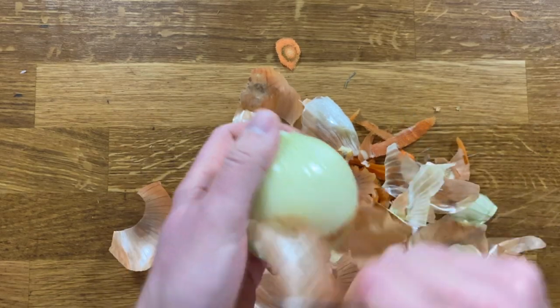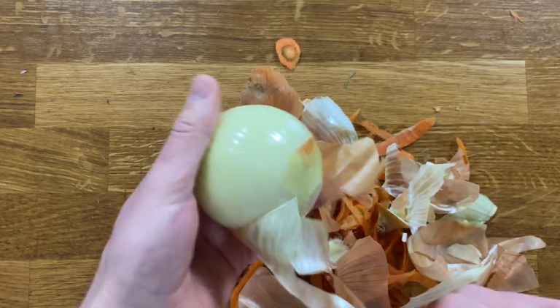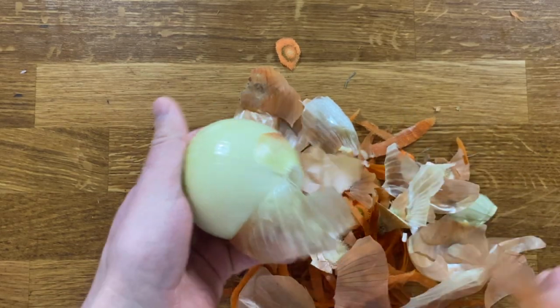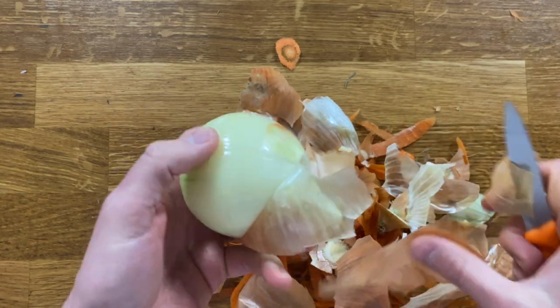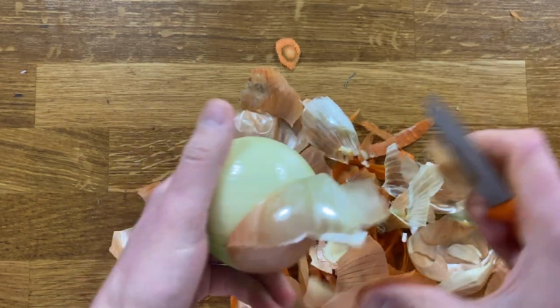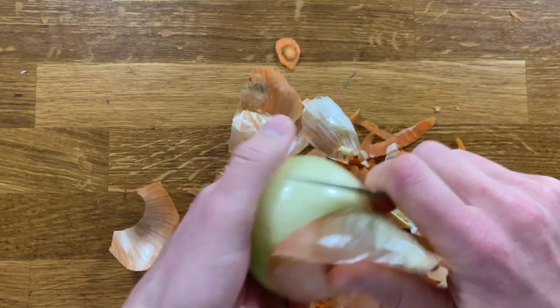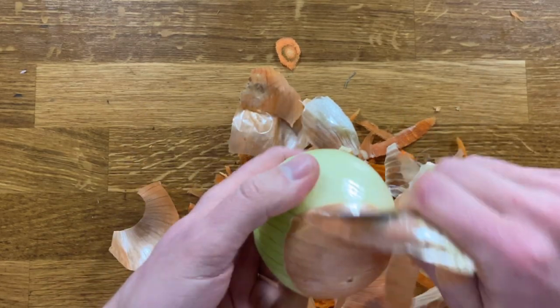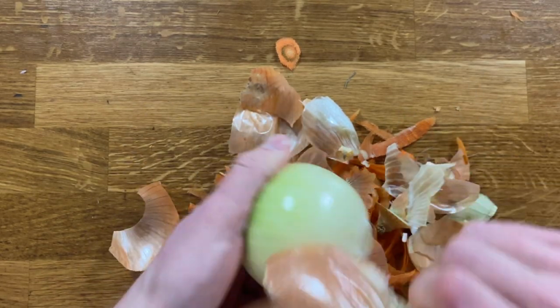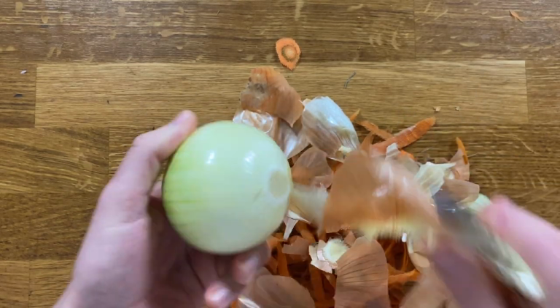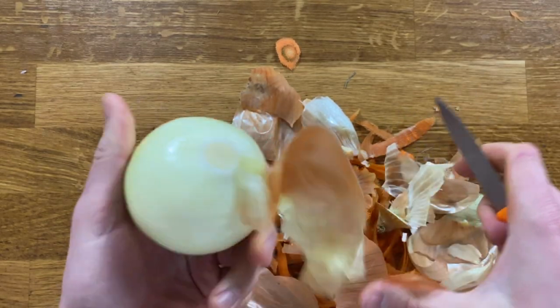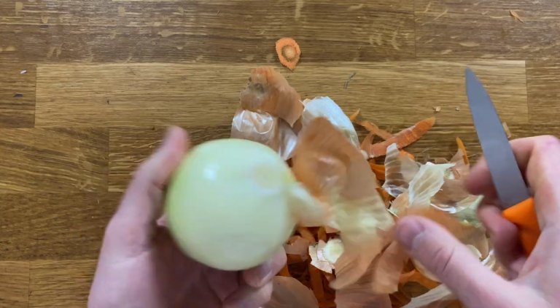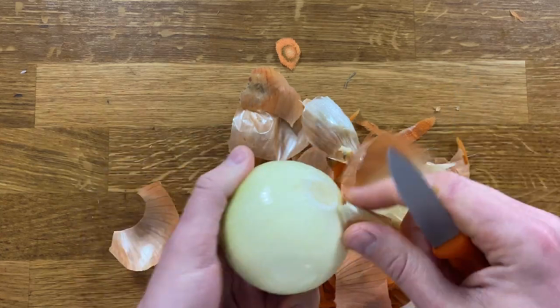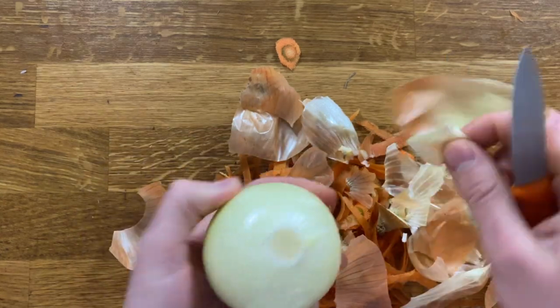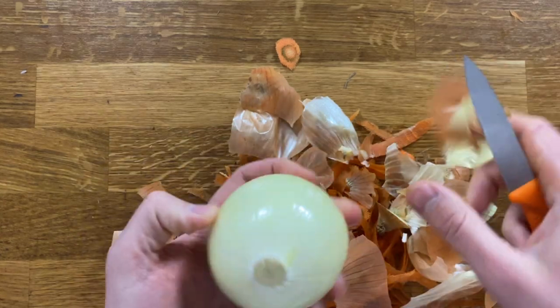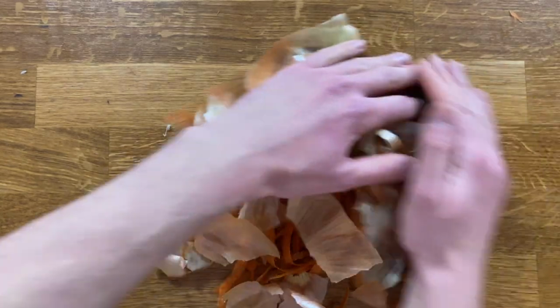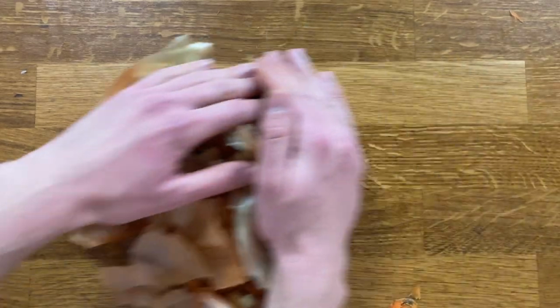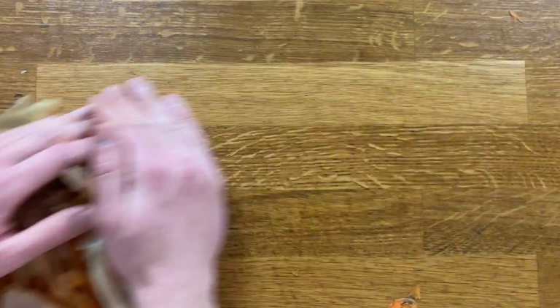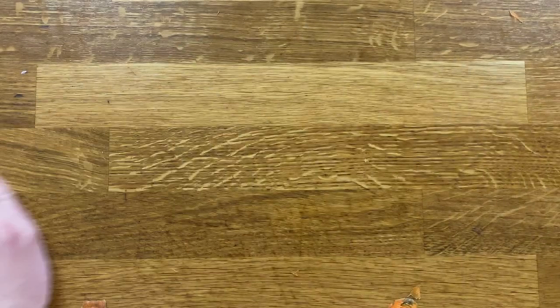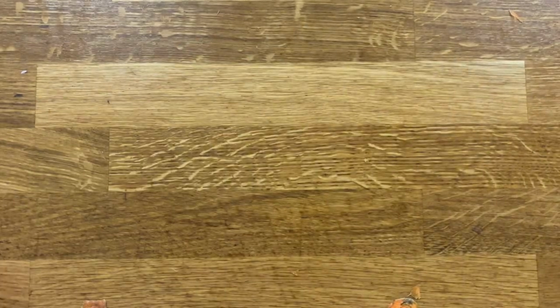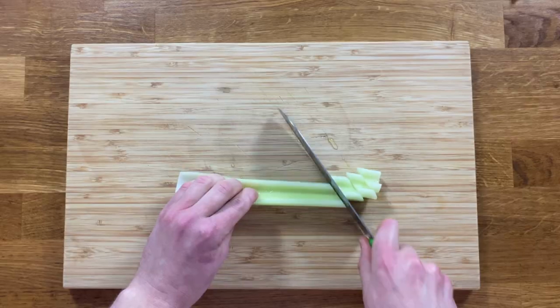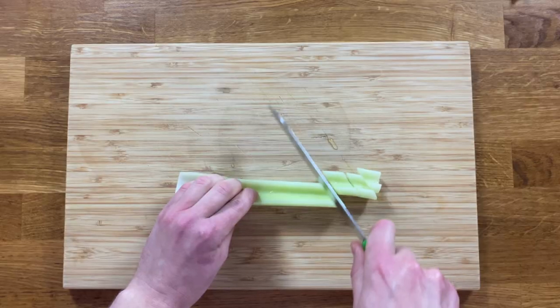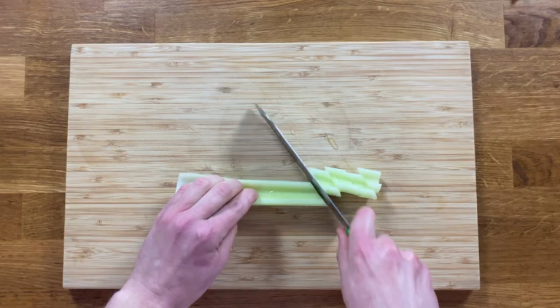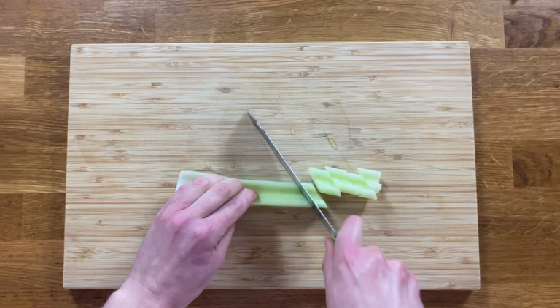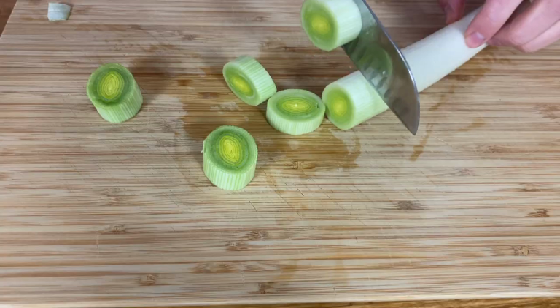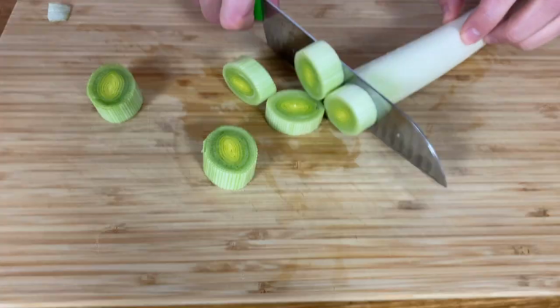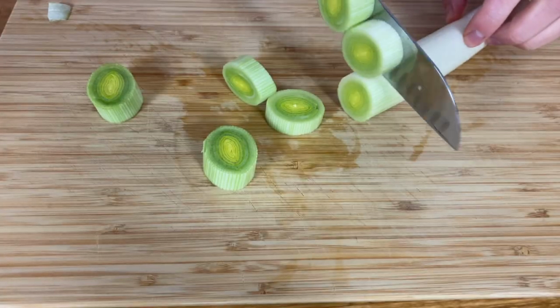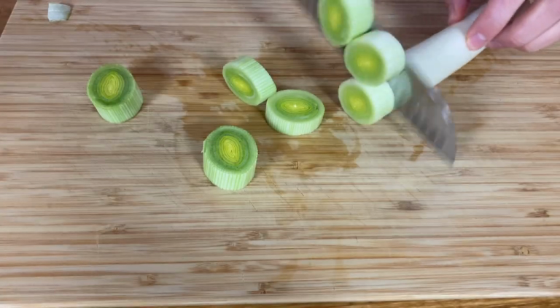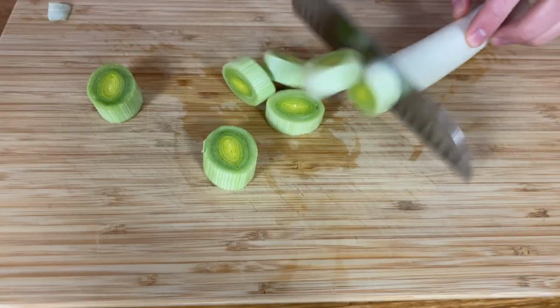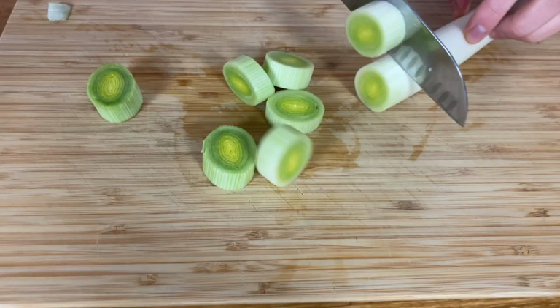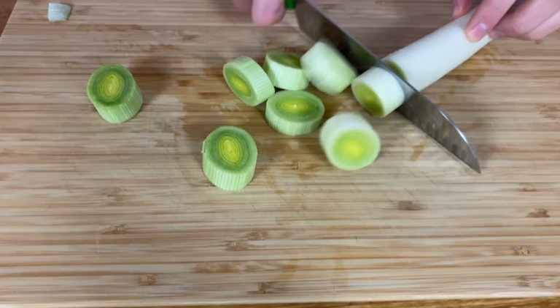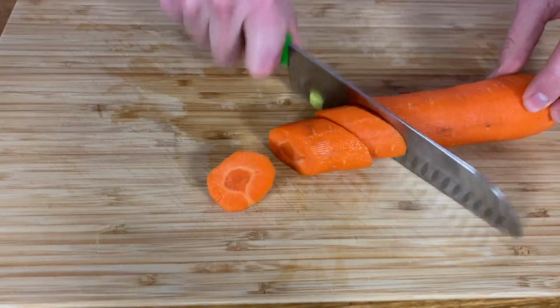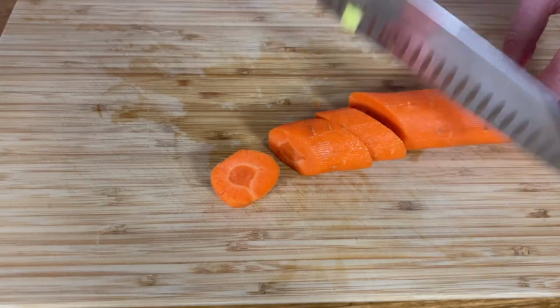We start by peeling the onions and carrots, wash the rest of the vegetables, and cut them into smaller pieces. This will help to cook them faster and more evenly.